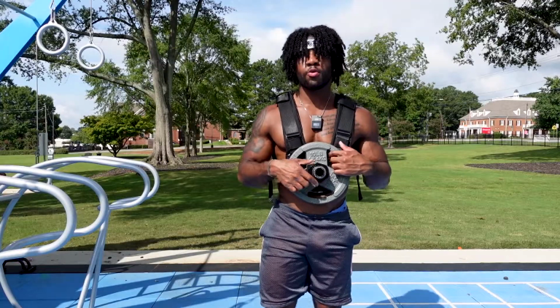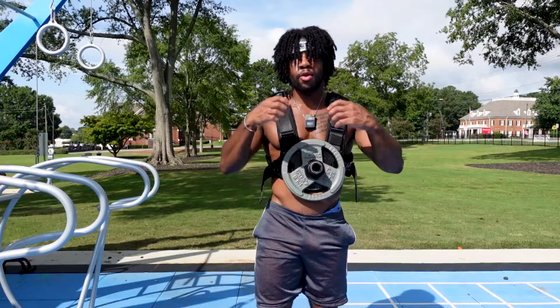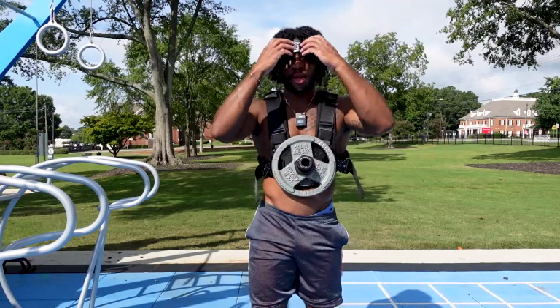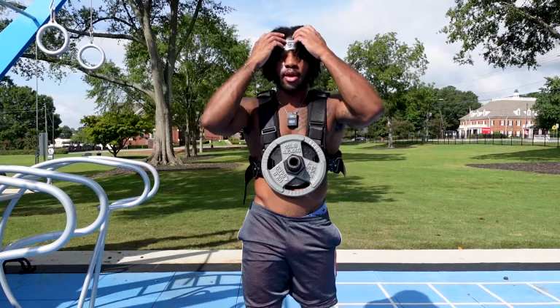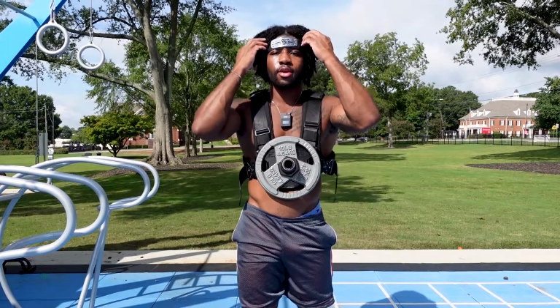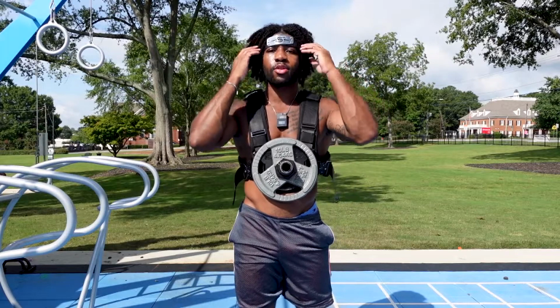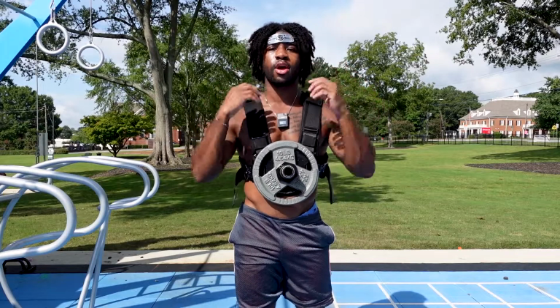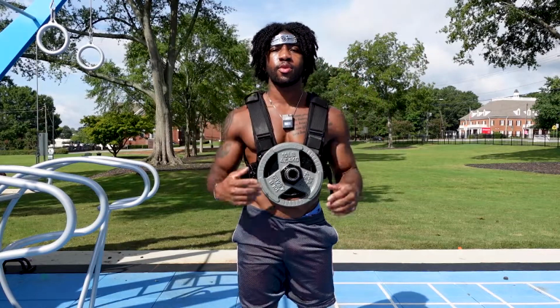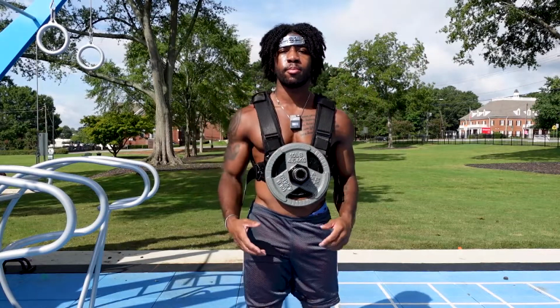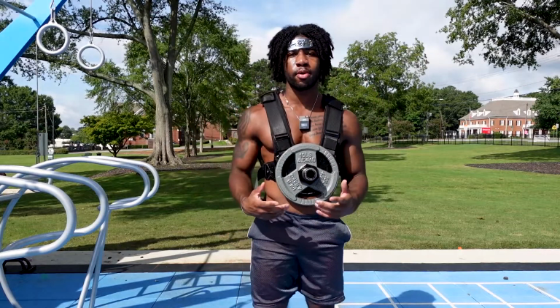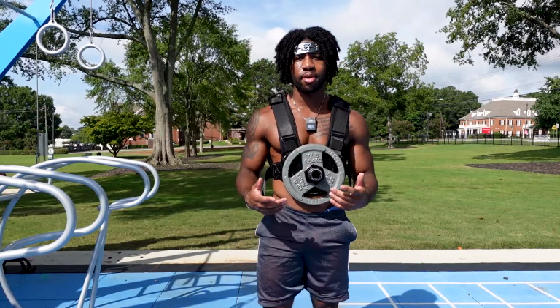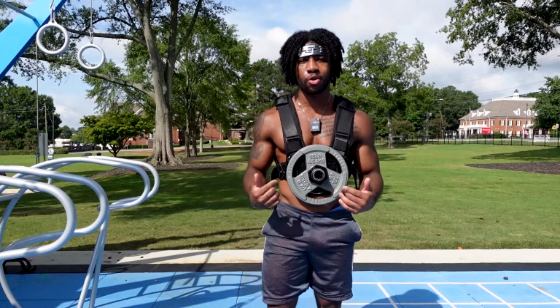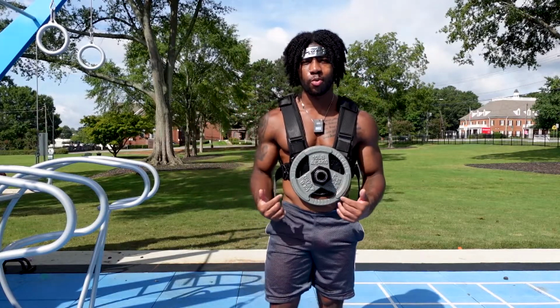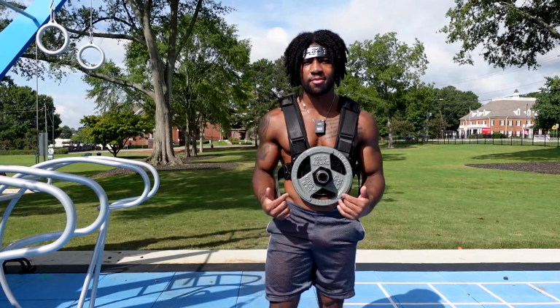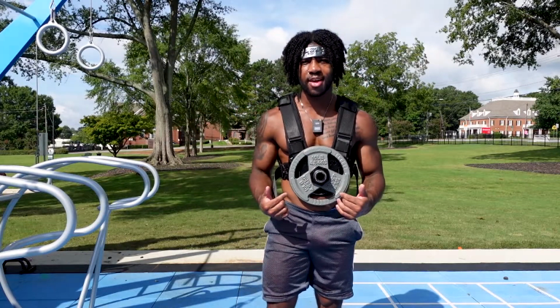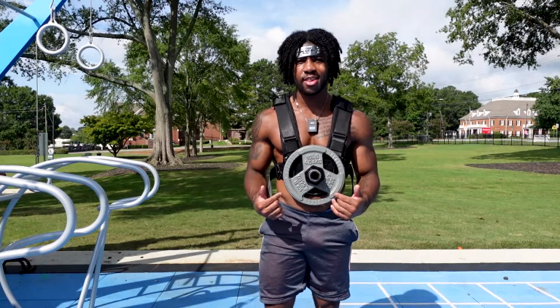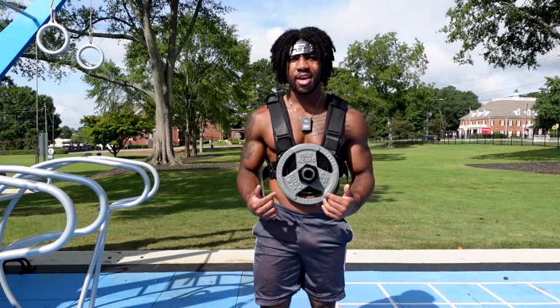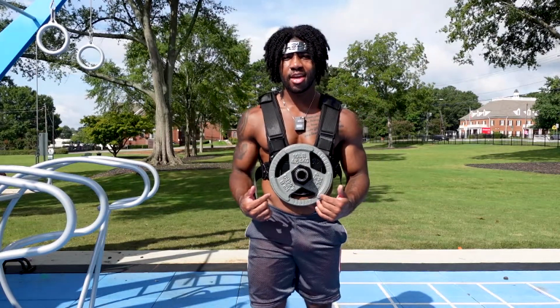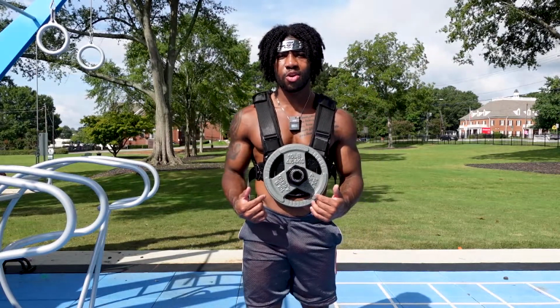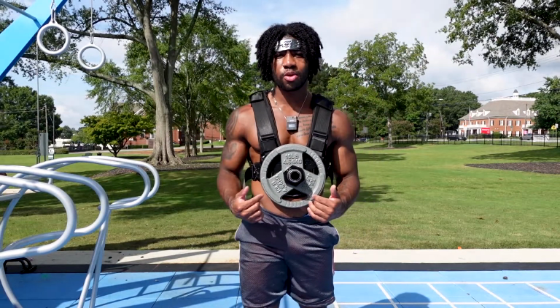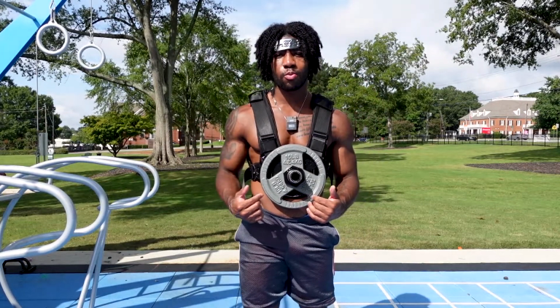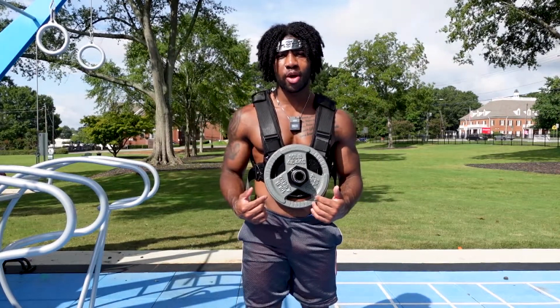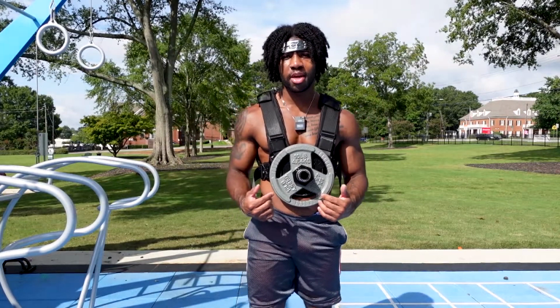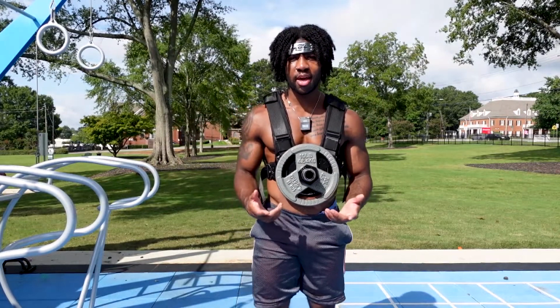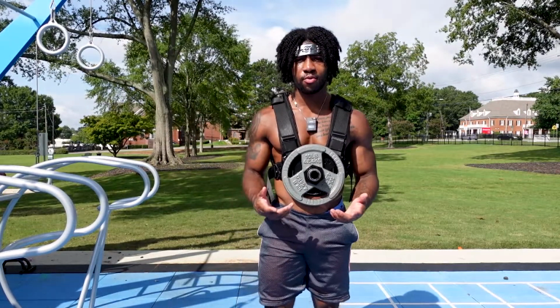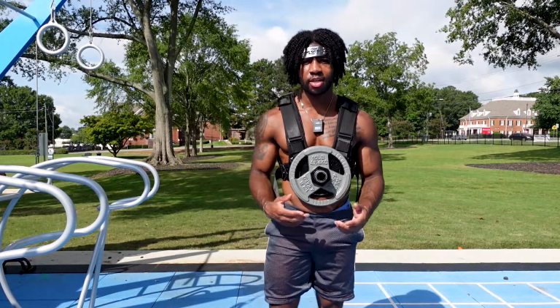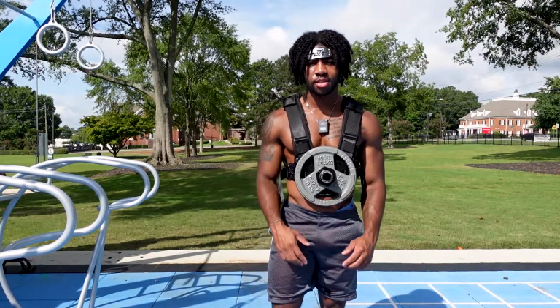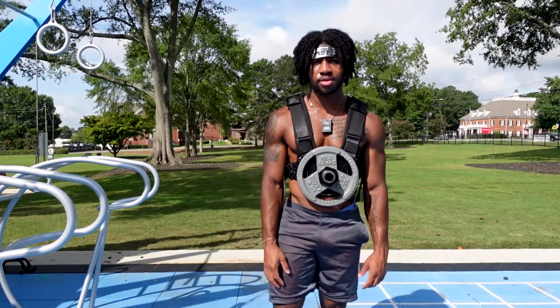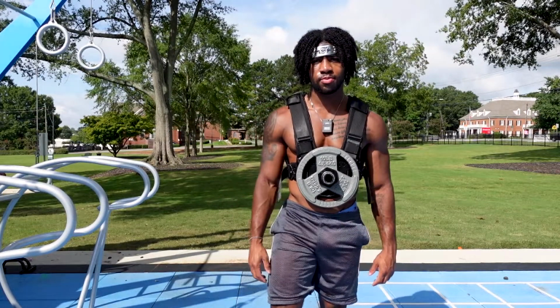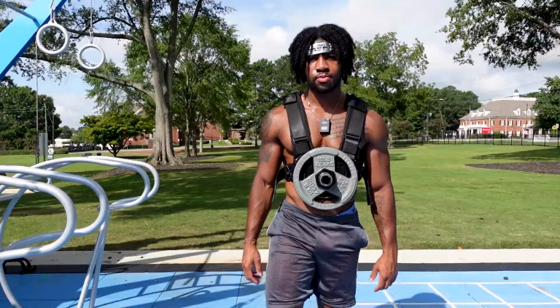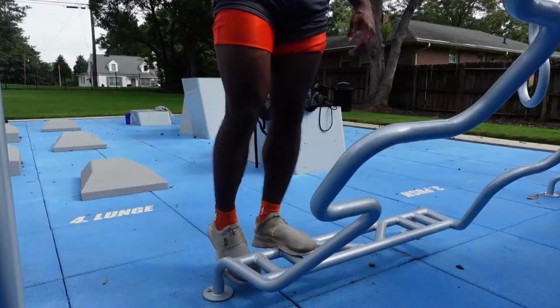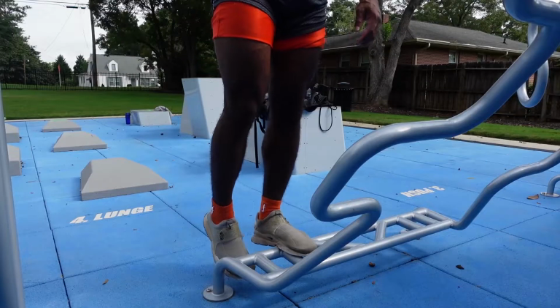For our last exercise, we're going to put the weight vest back on and do some weighted calf raises.